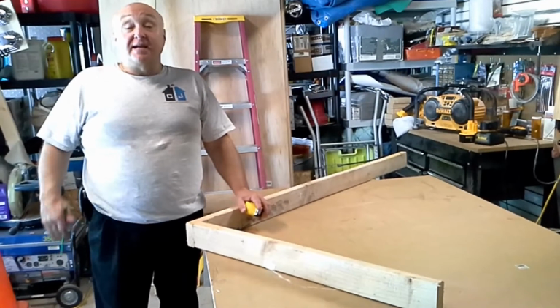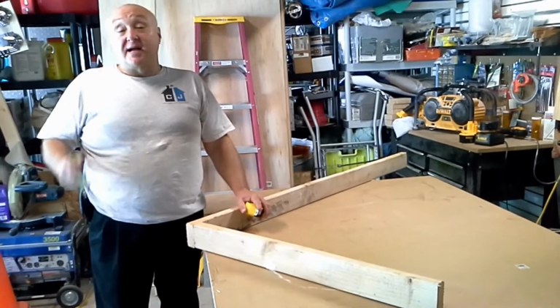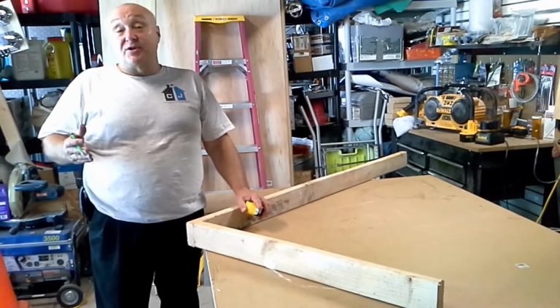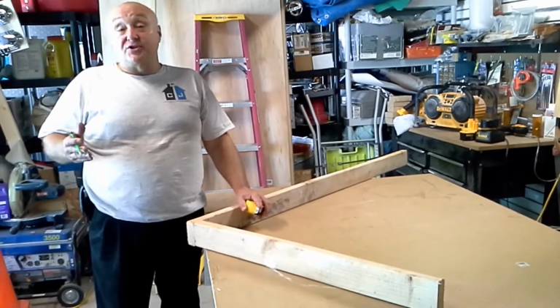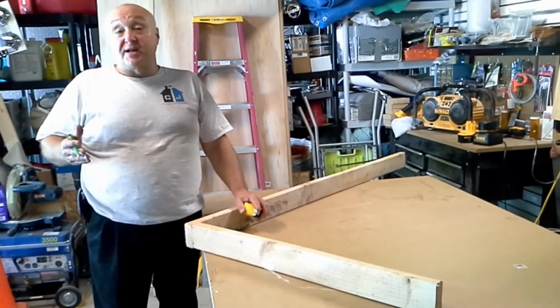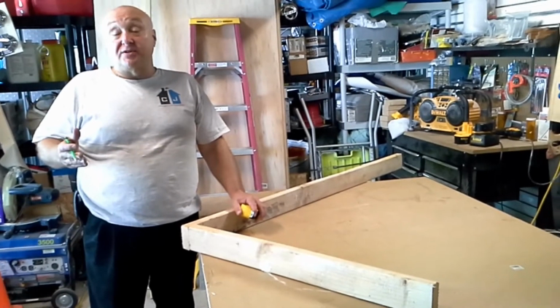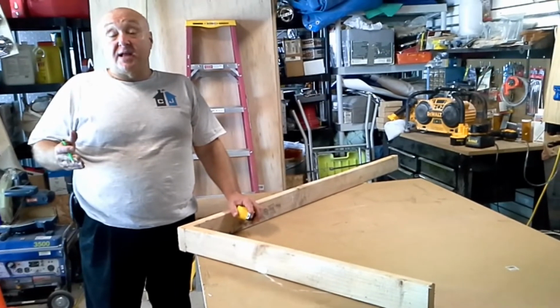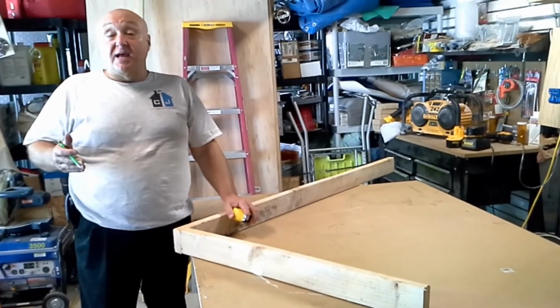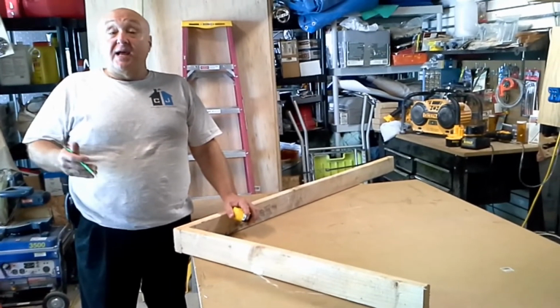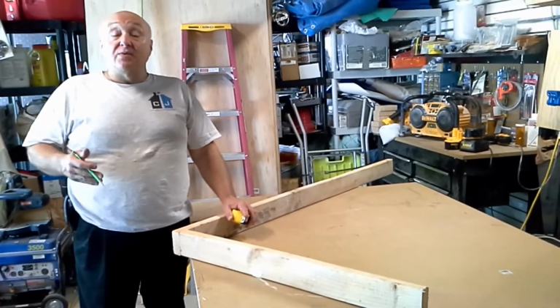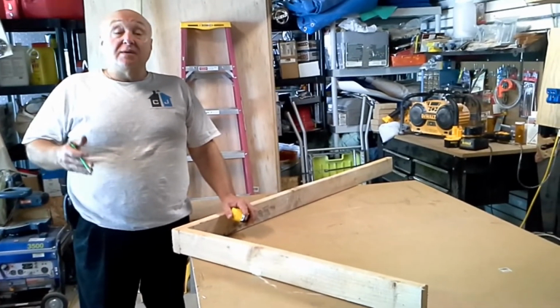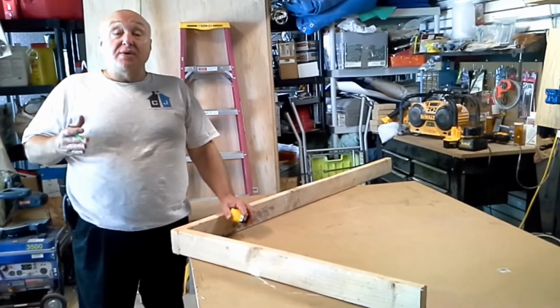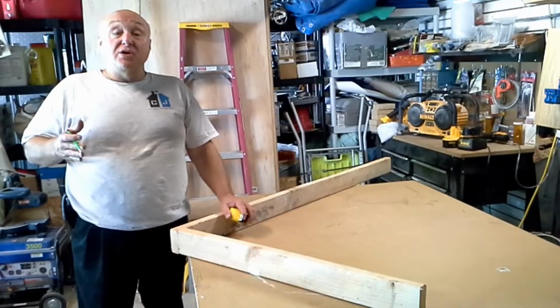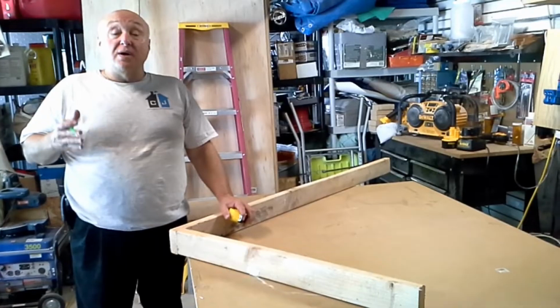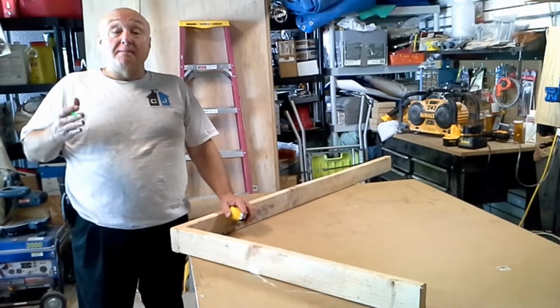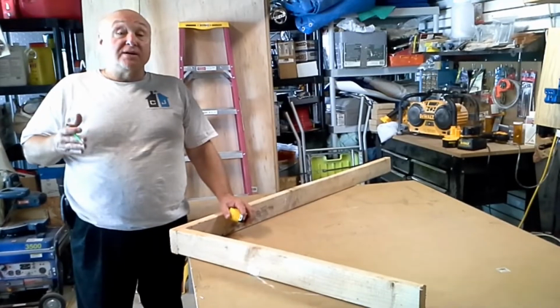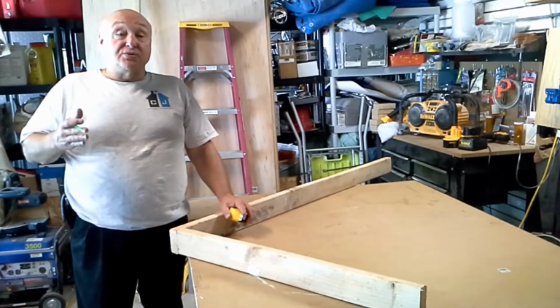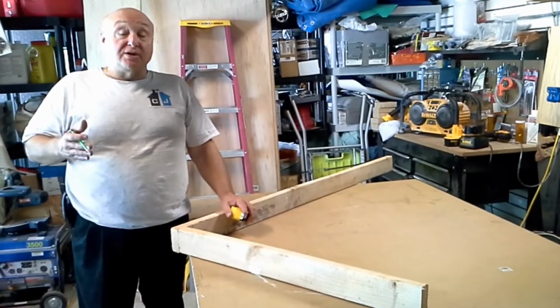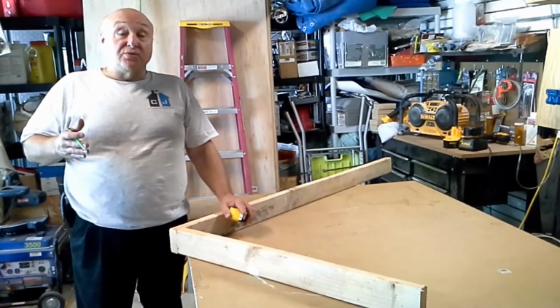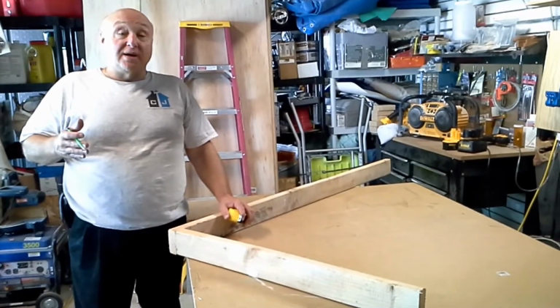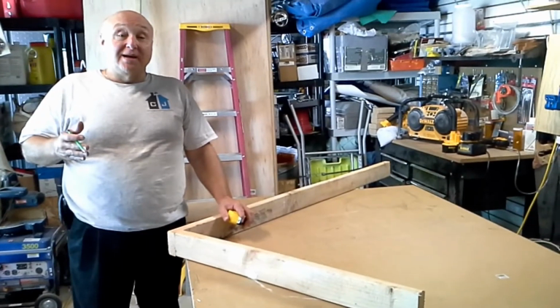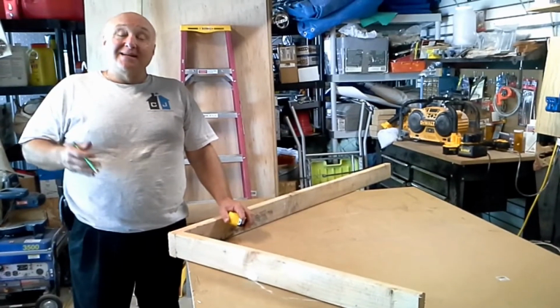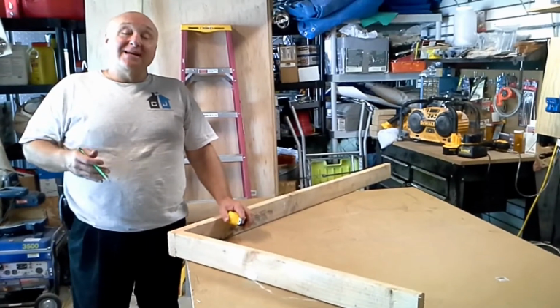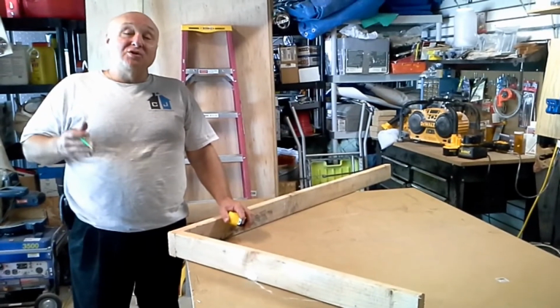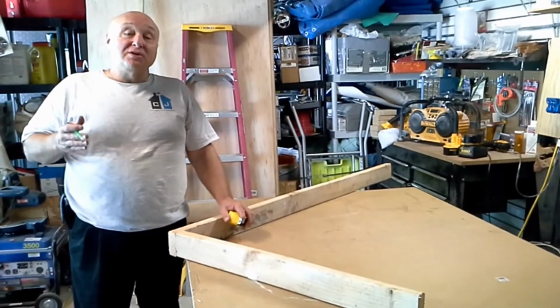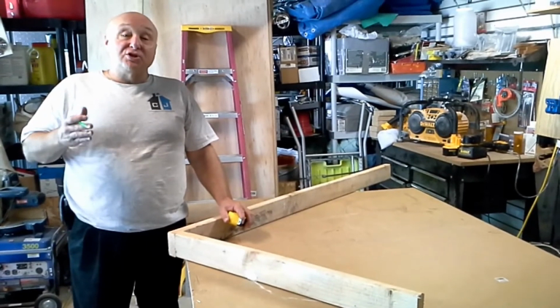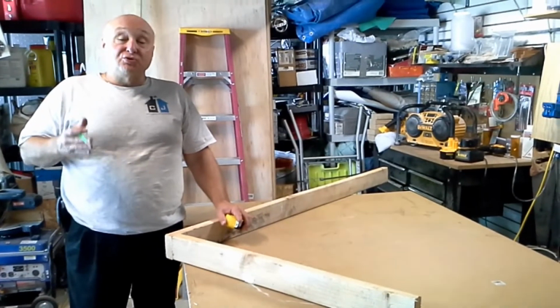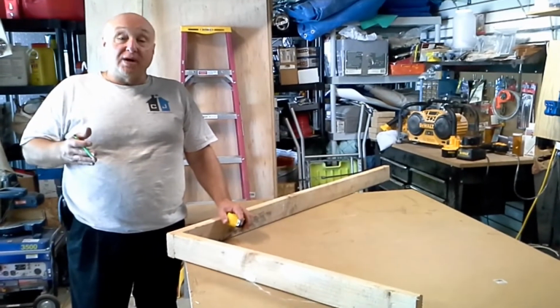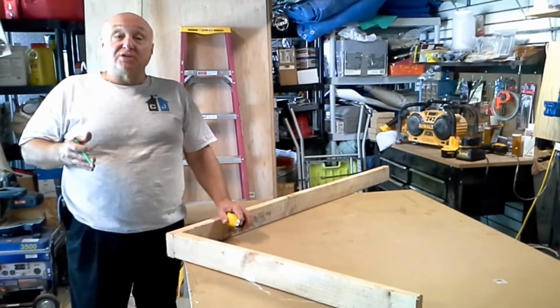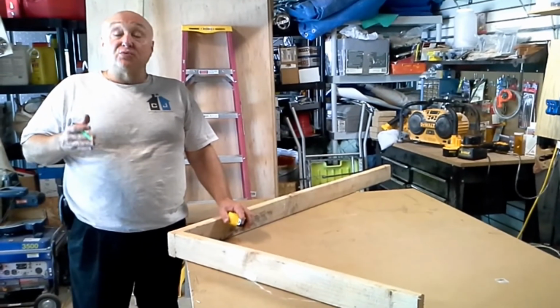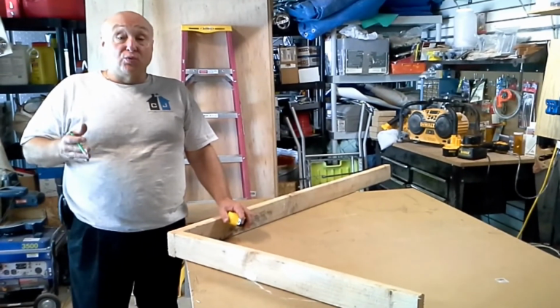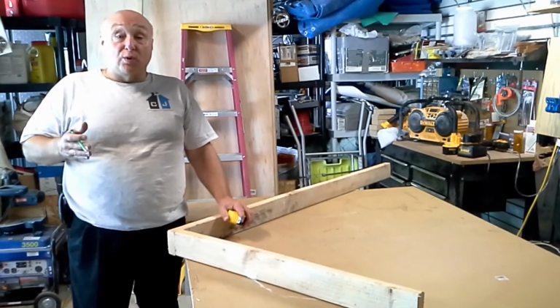Hi, Contractor John here today, and we're going to bring you a measuring trick — not so much a trick, it's a rule.